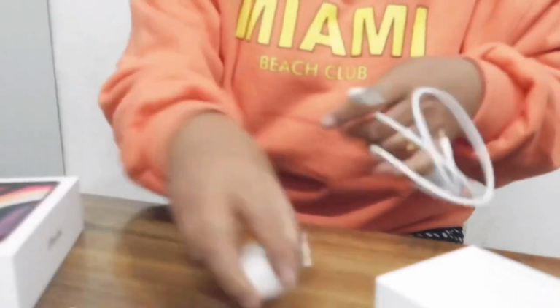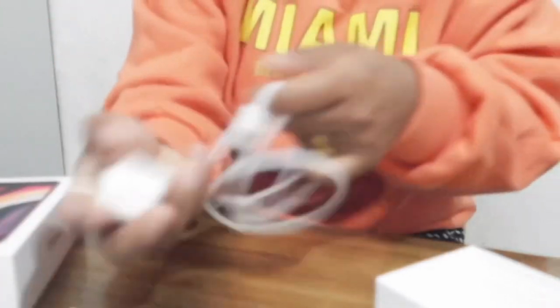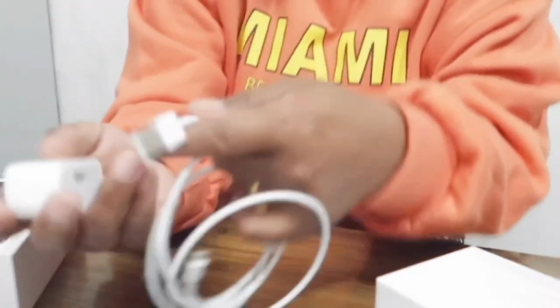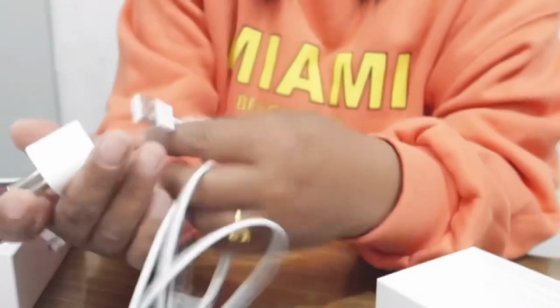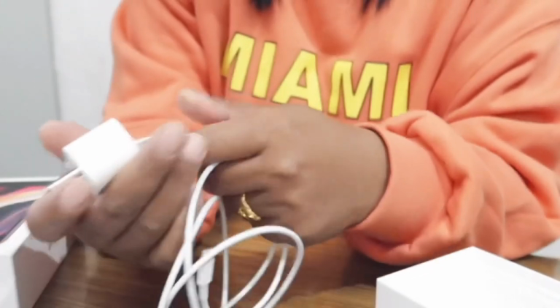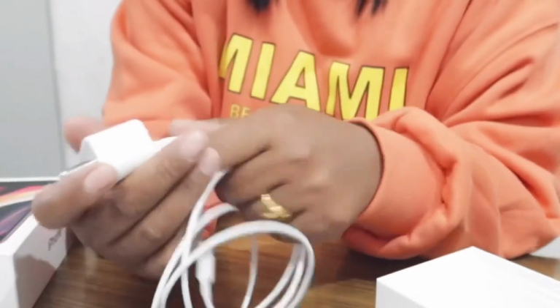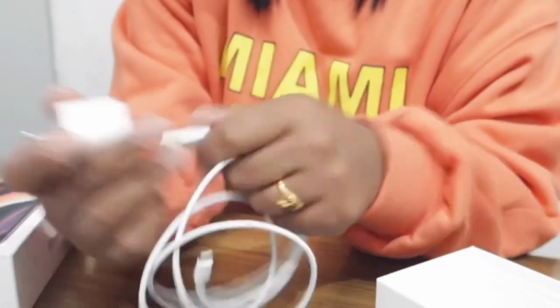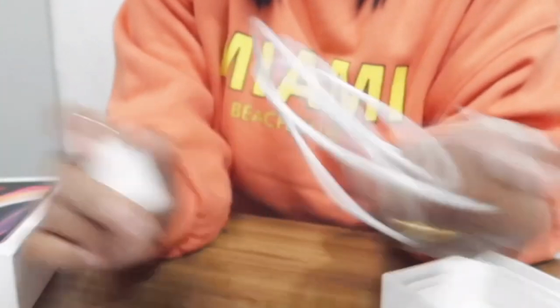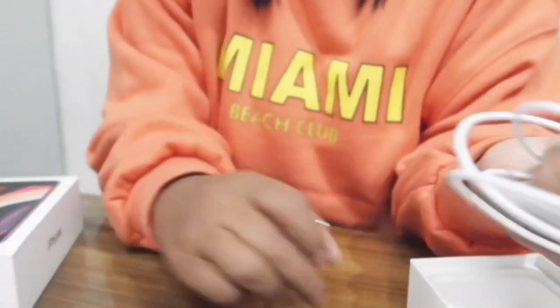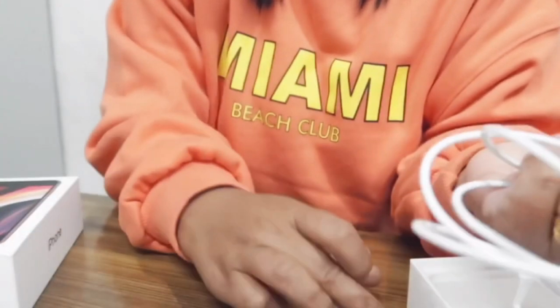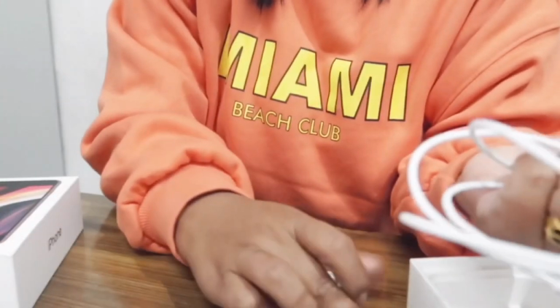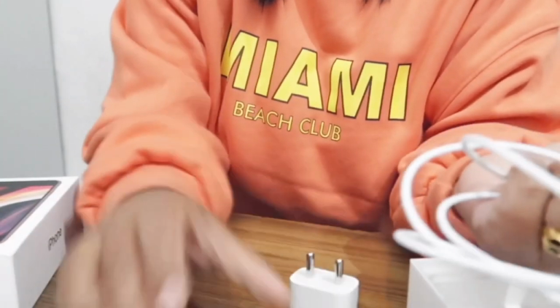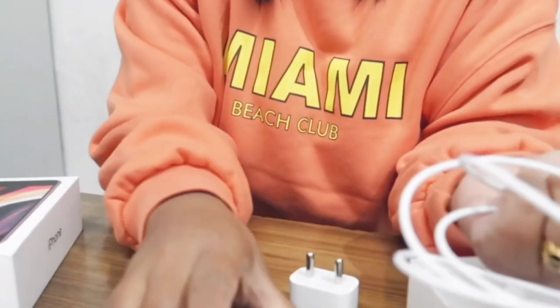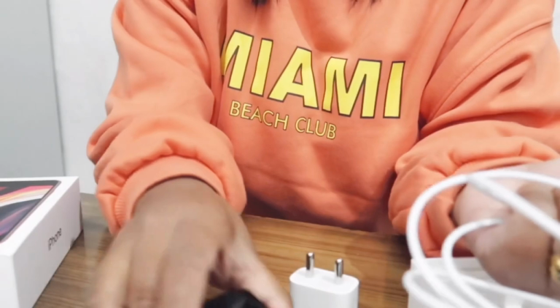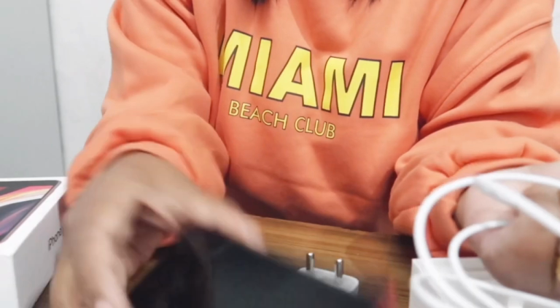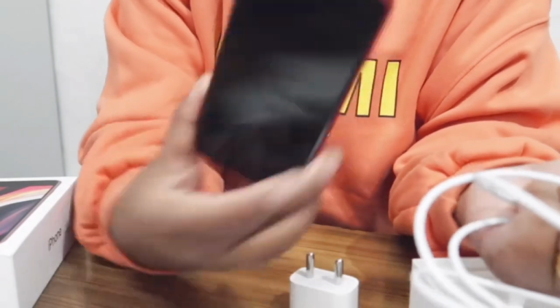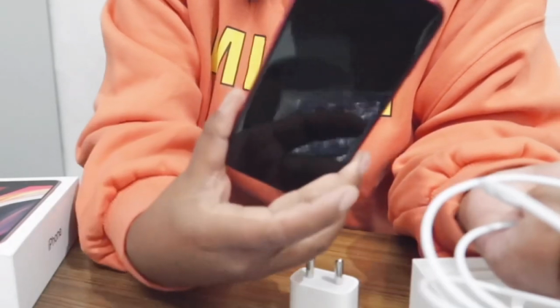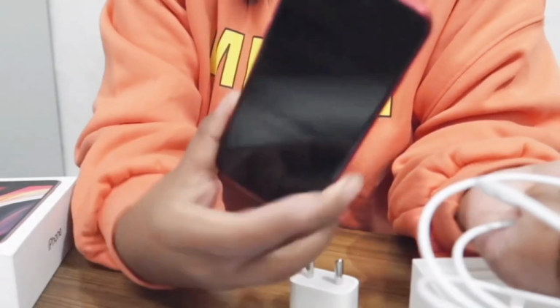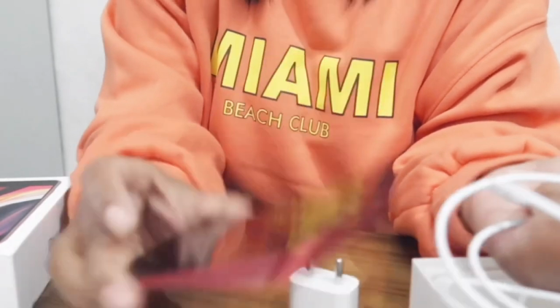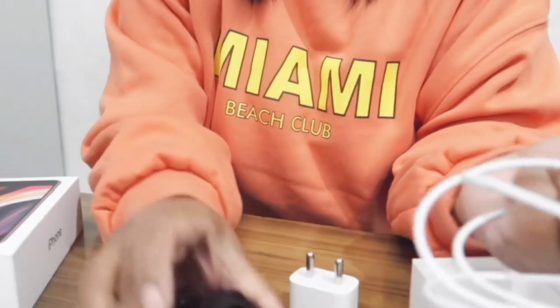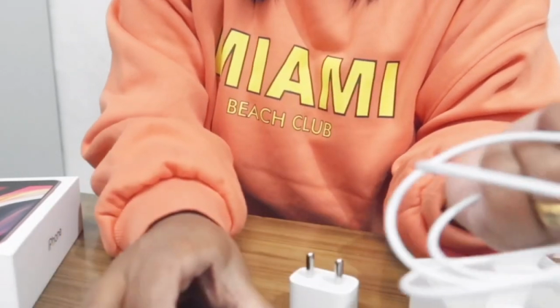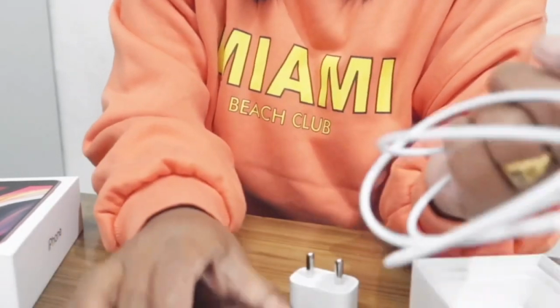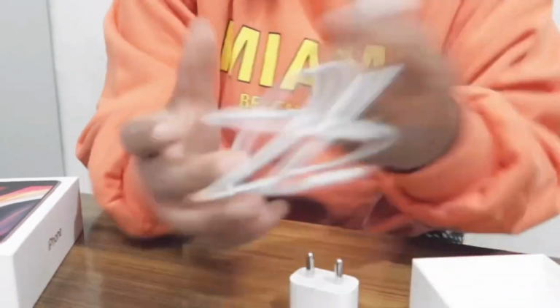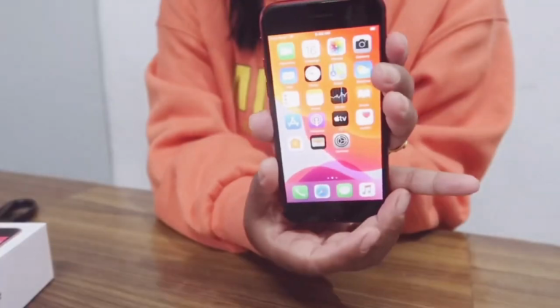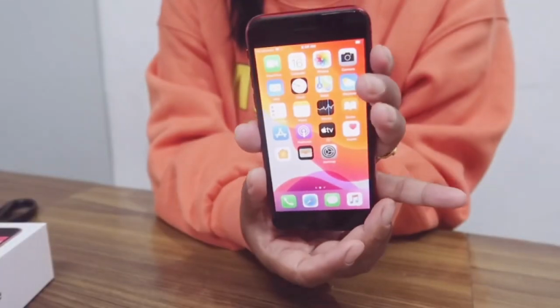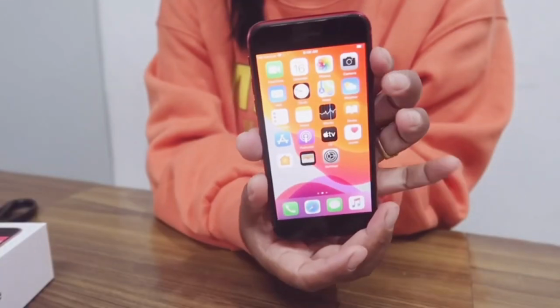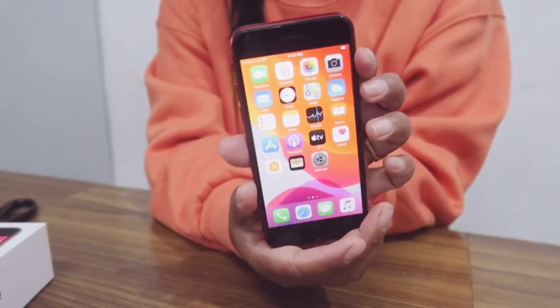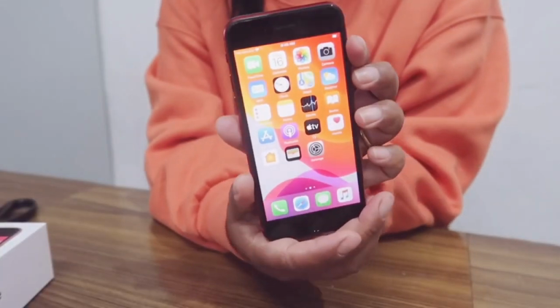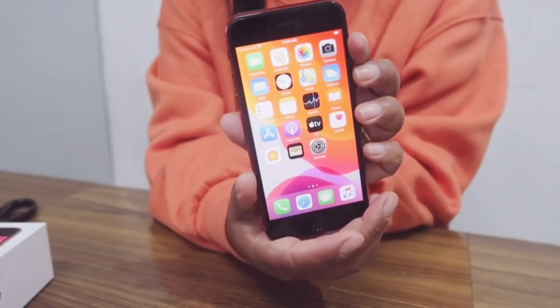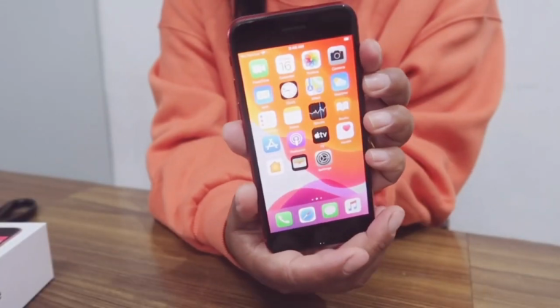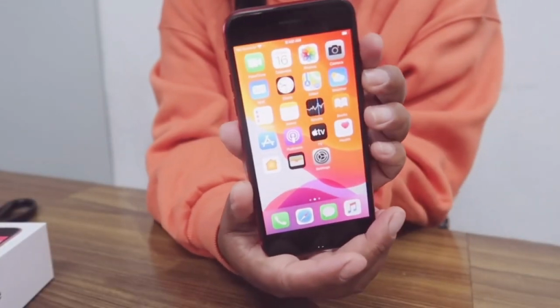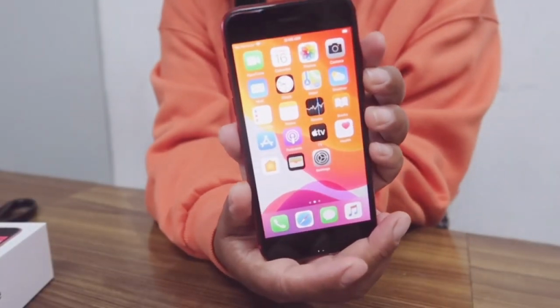I'll get back to you once I set up my phone. Okay, I'm done setting up my phone.